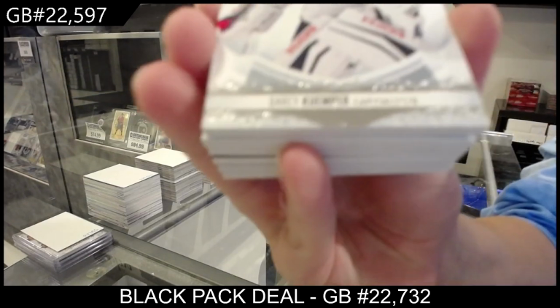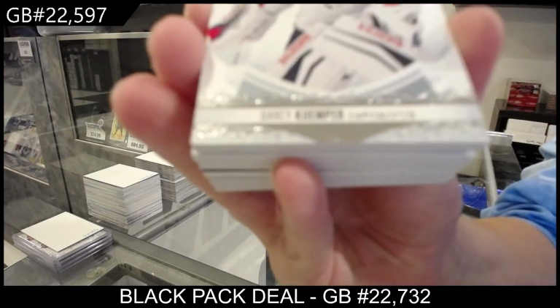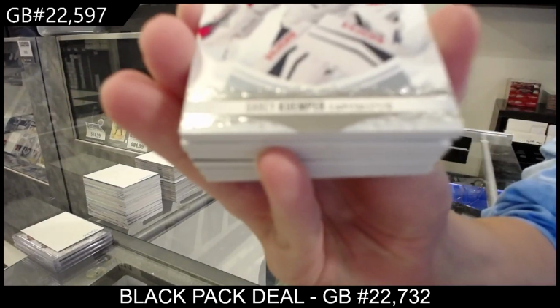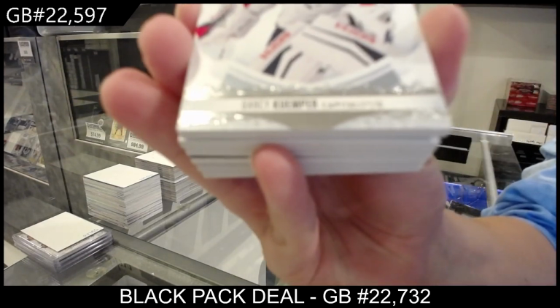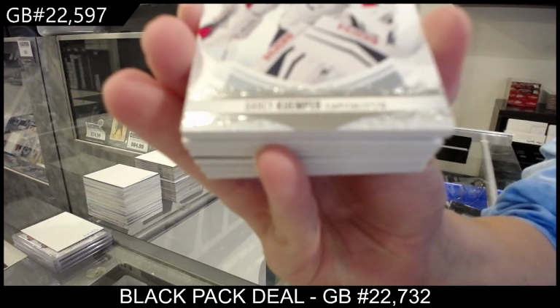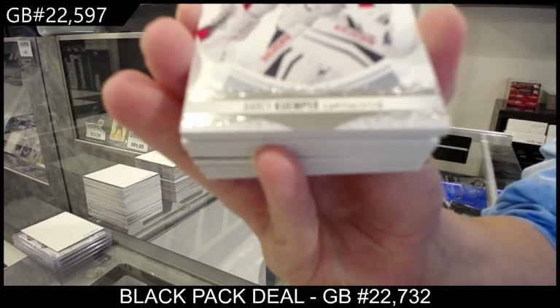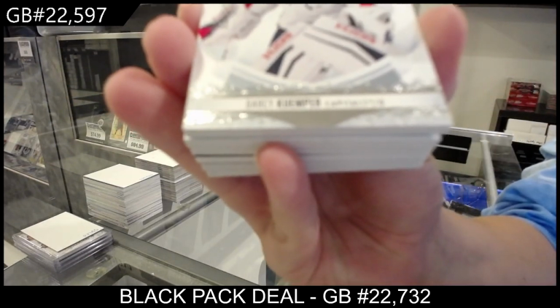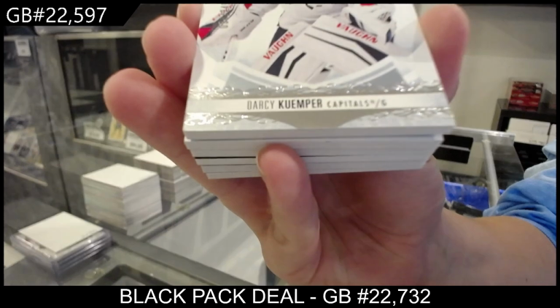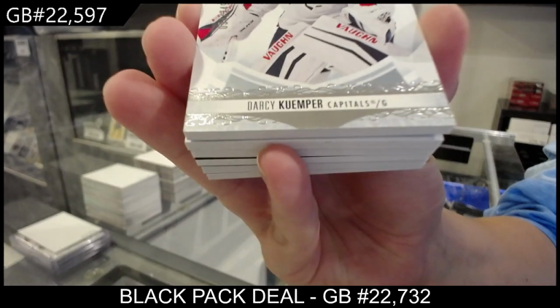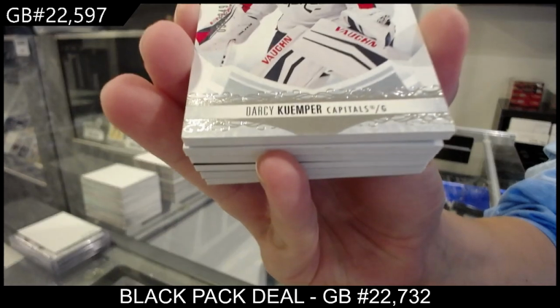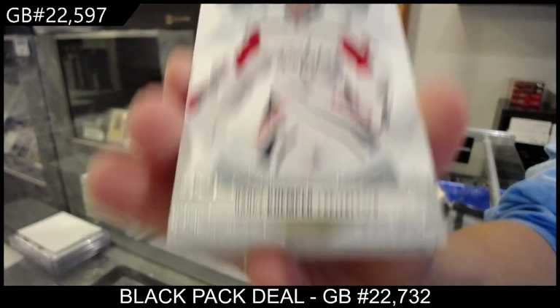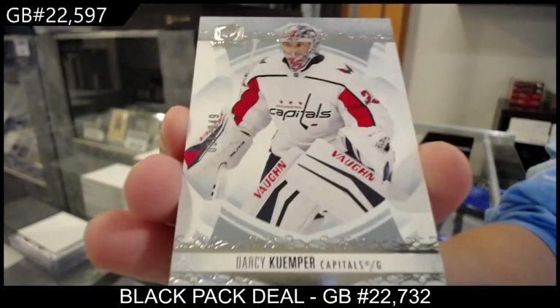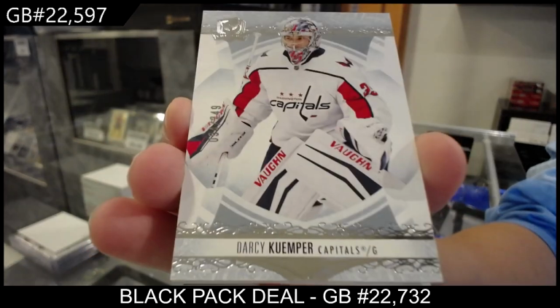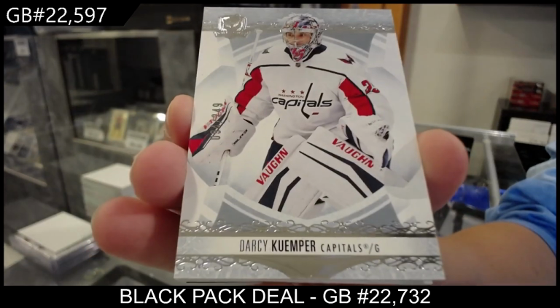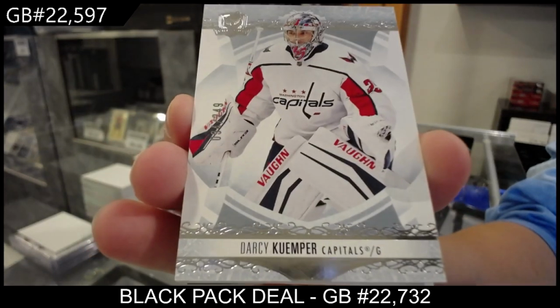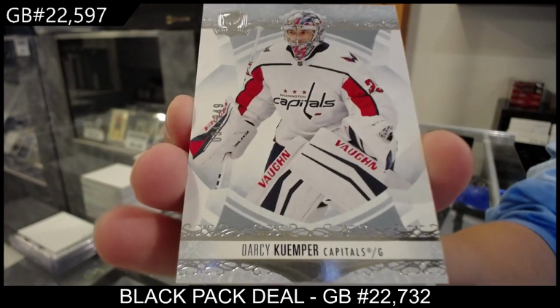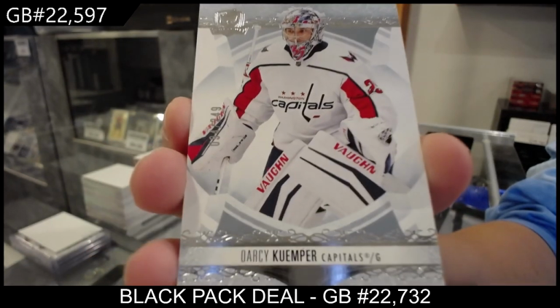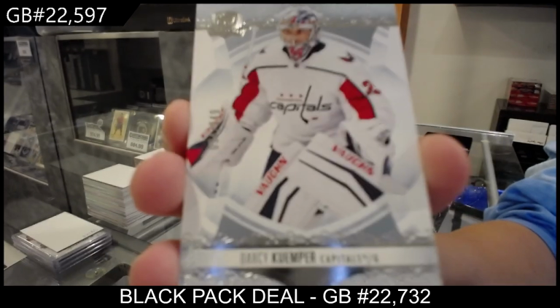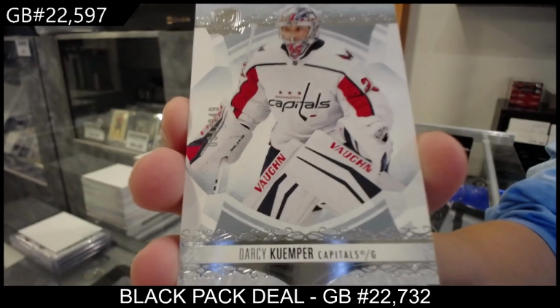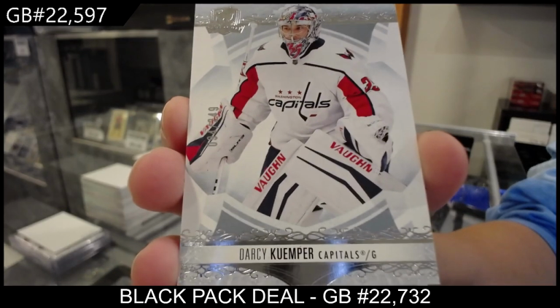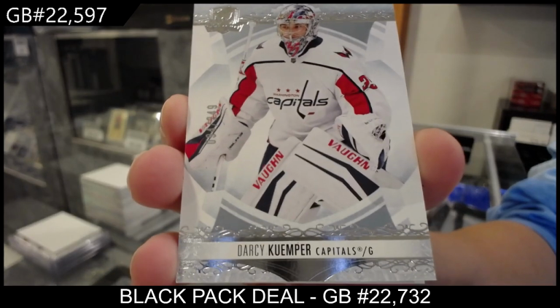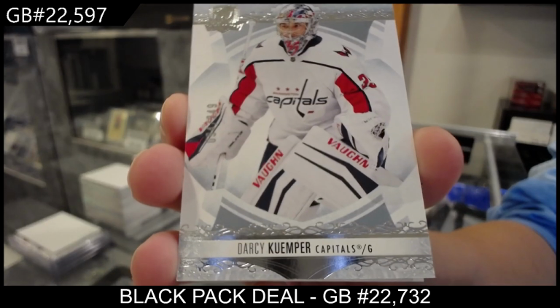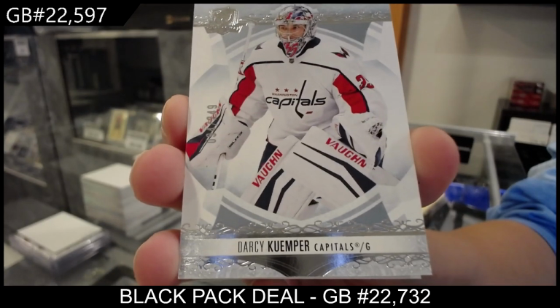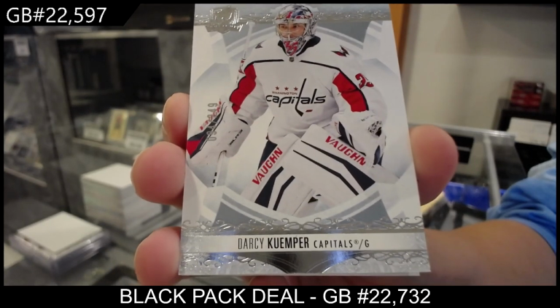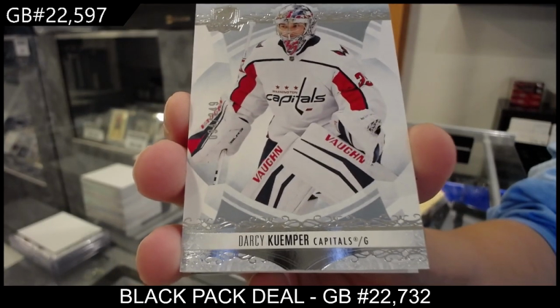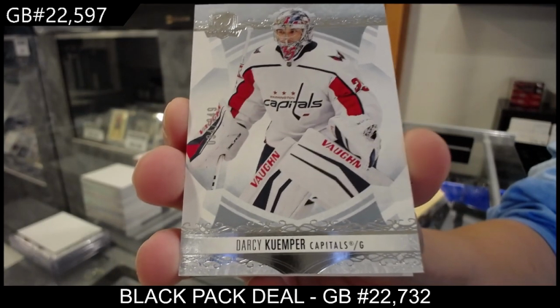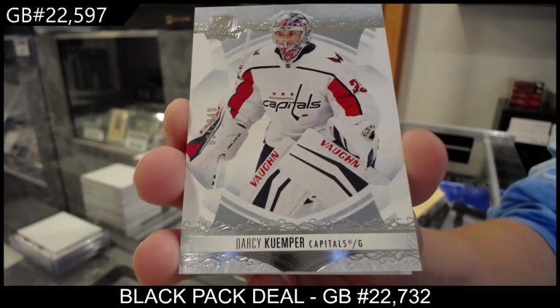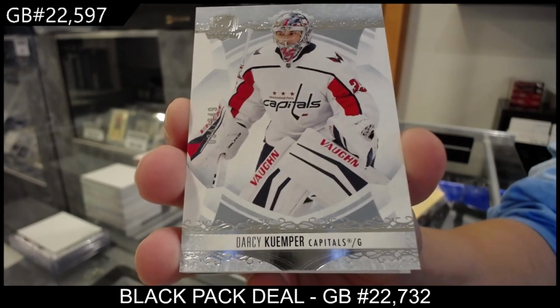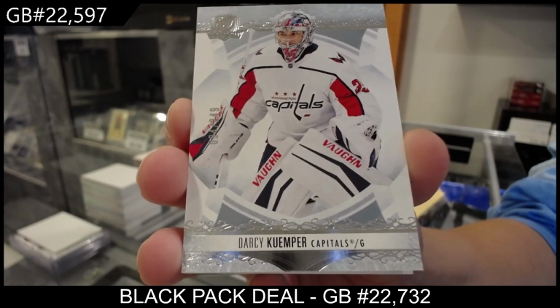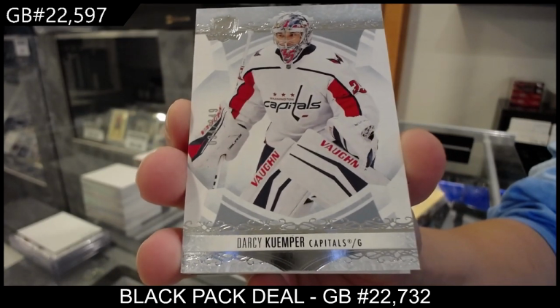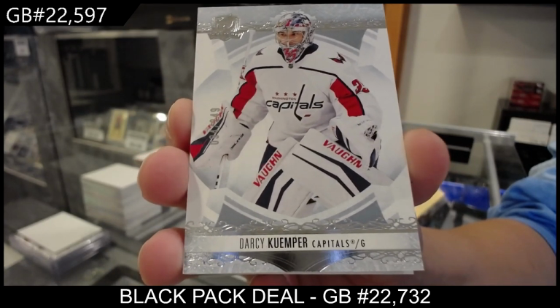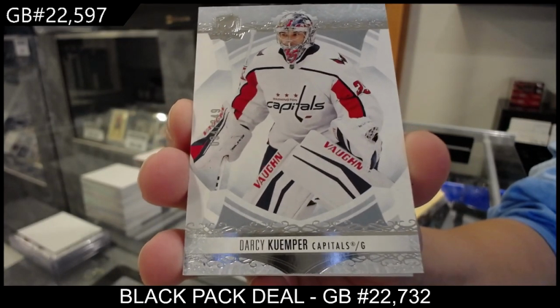Ladies and gentlemen, we have a base card numbered 94 of 249 — obviously for the number 94 spot — of Darcy Kemper.